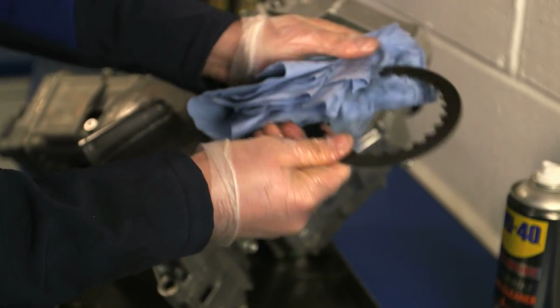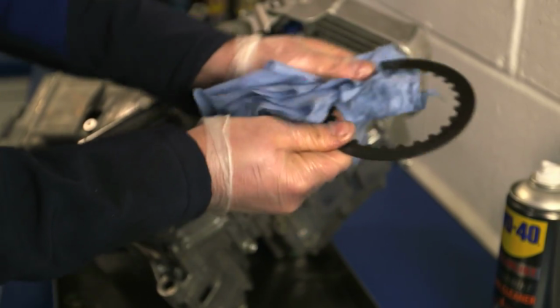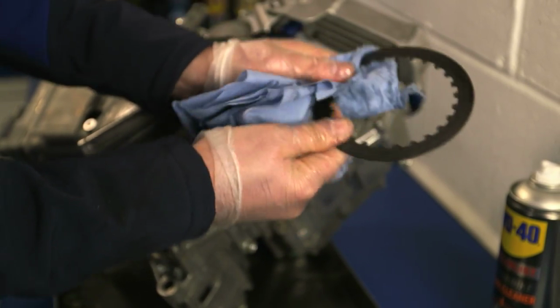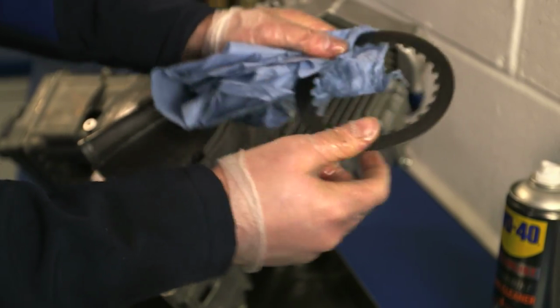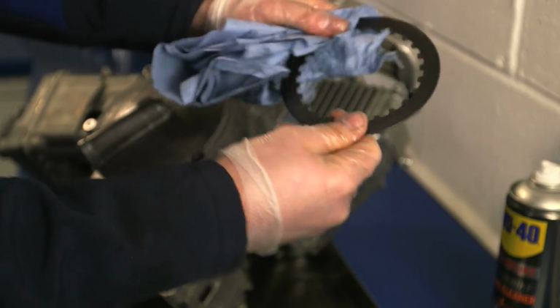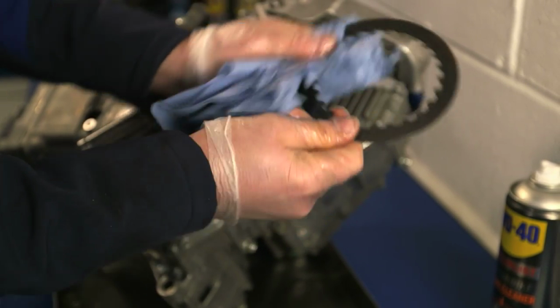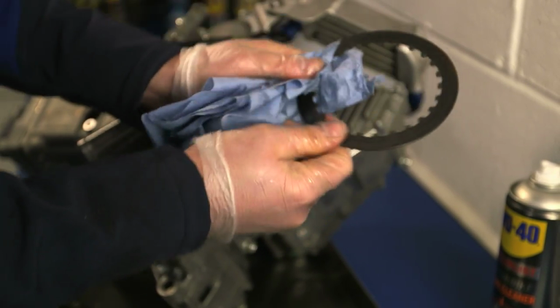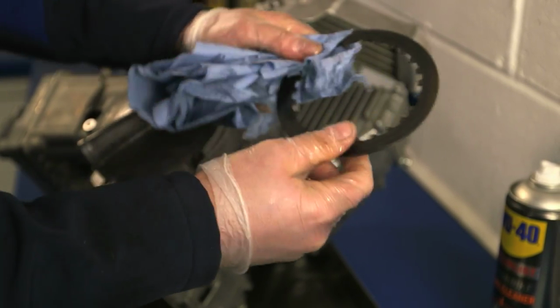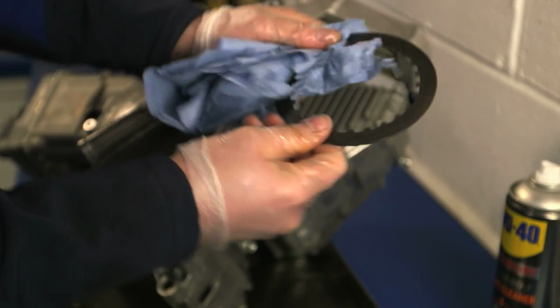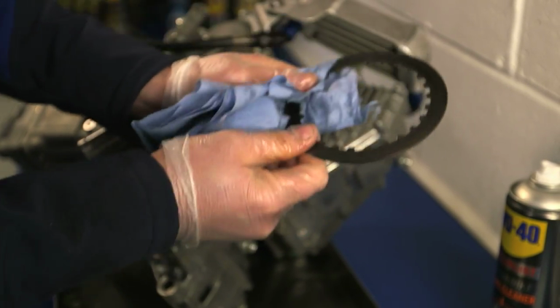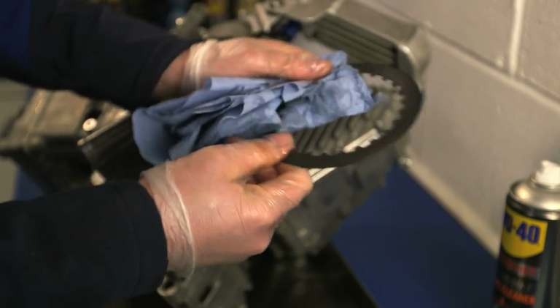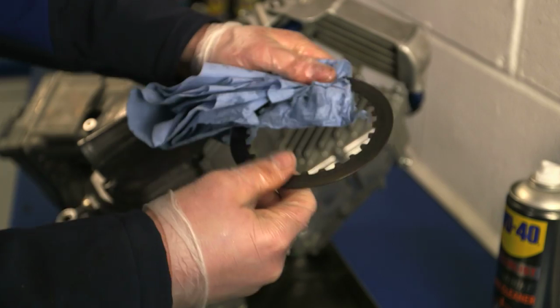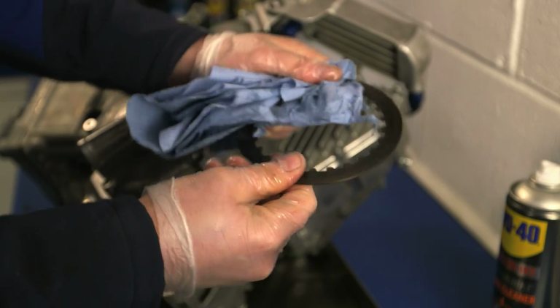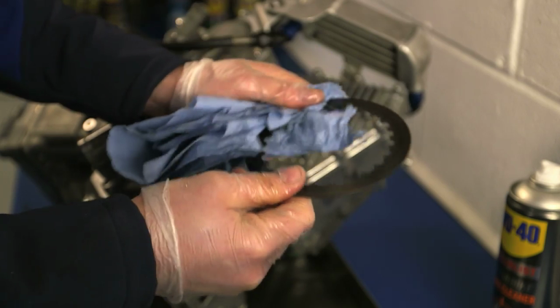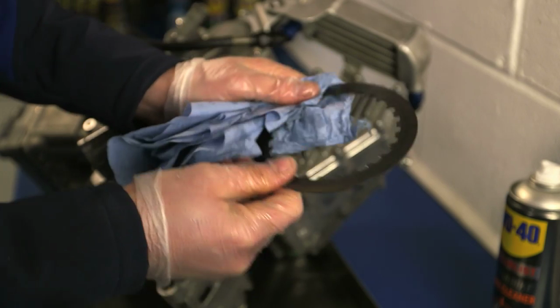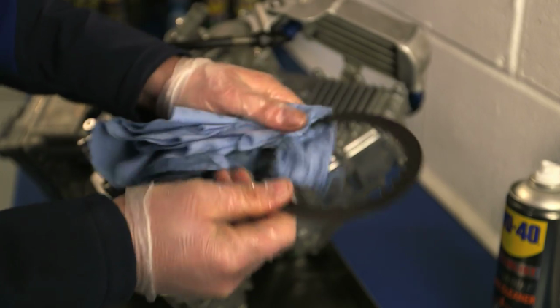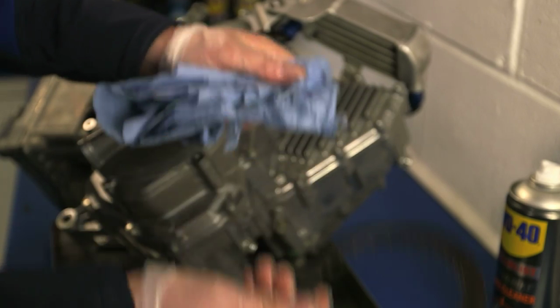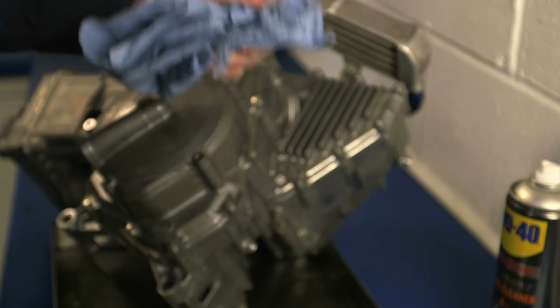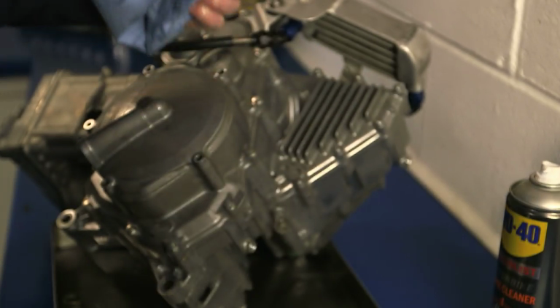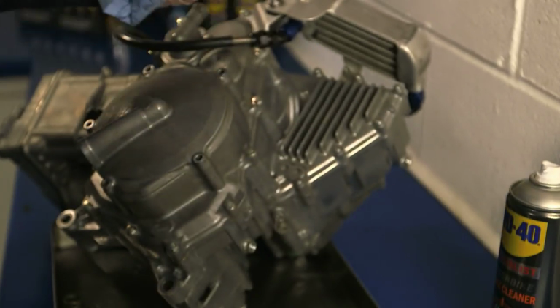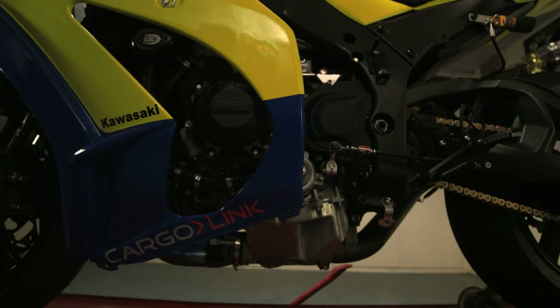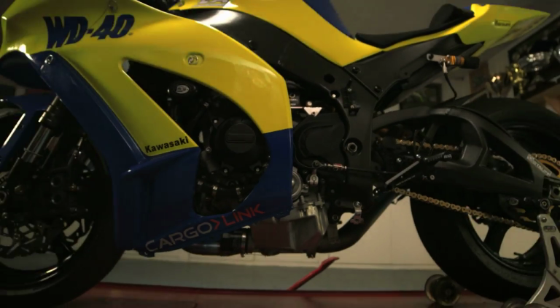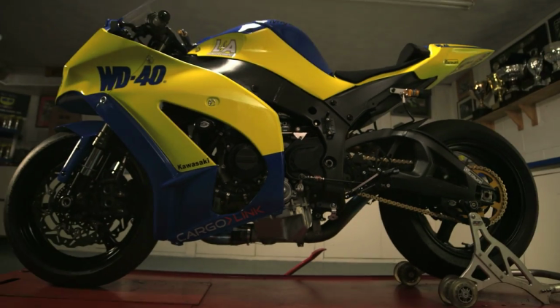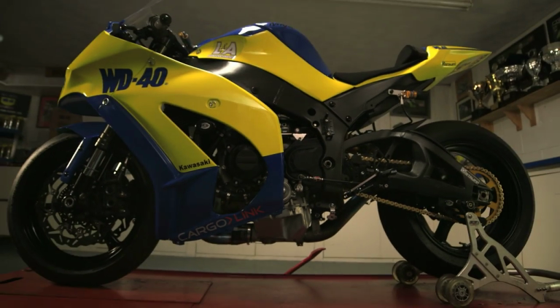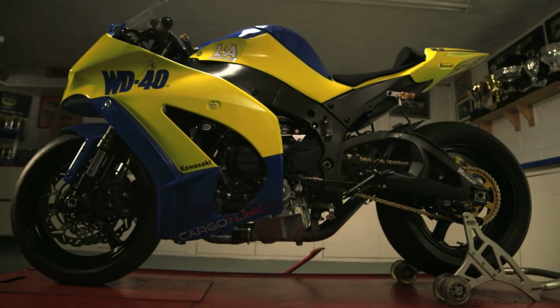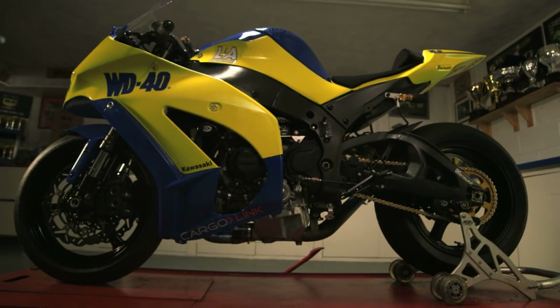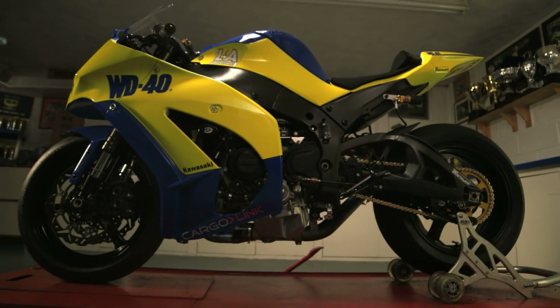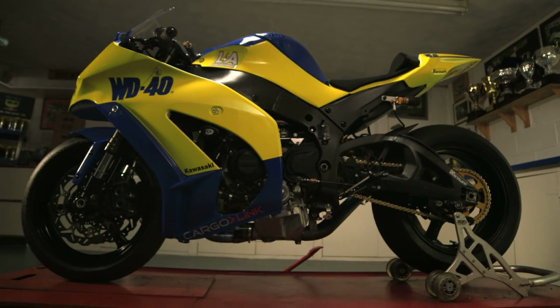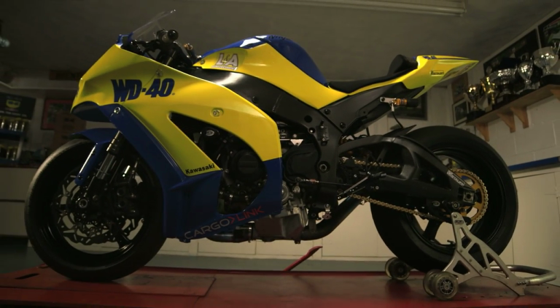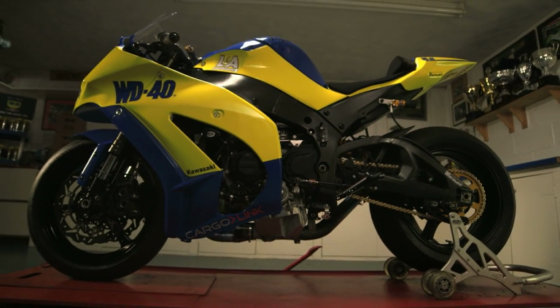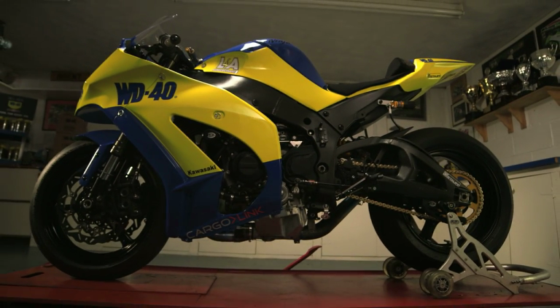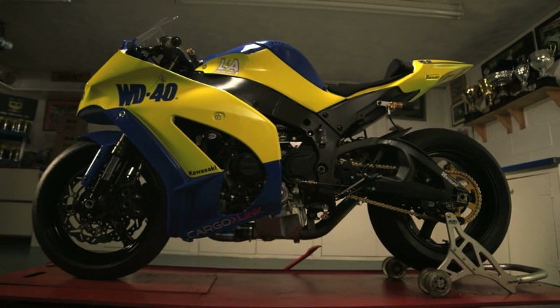Regular use of Brake Cleaner will eliminate clutch slip caused from dirt residue in working parts.